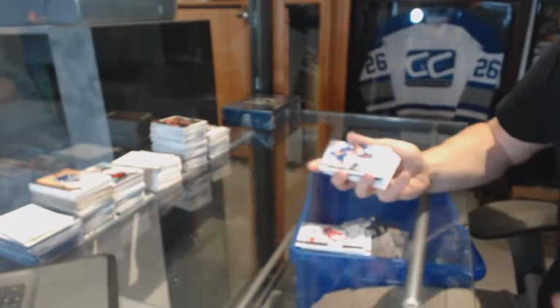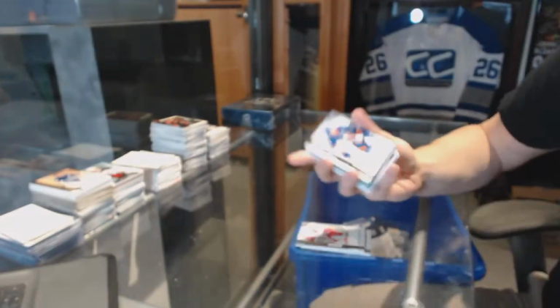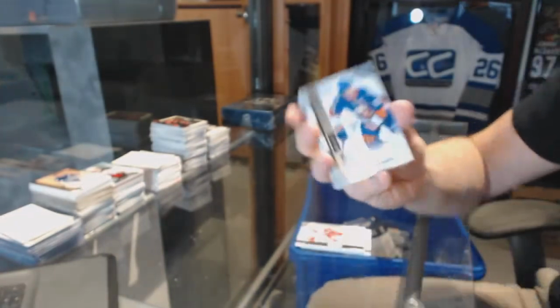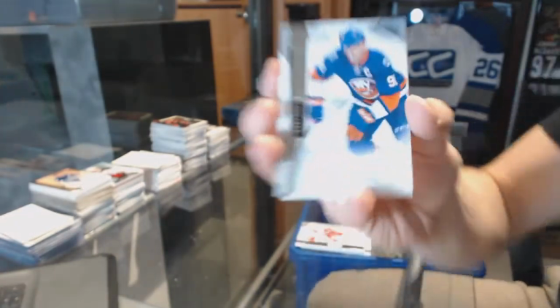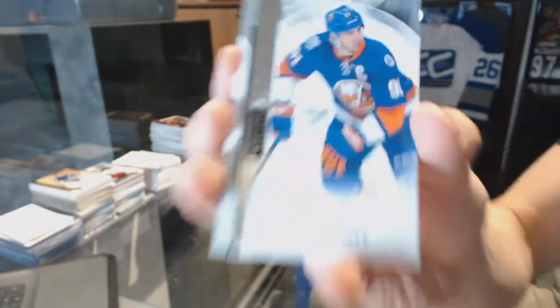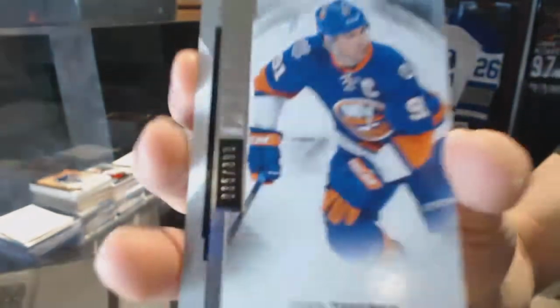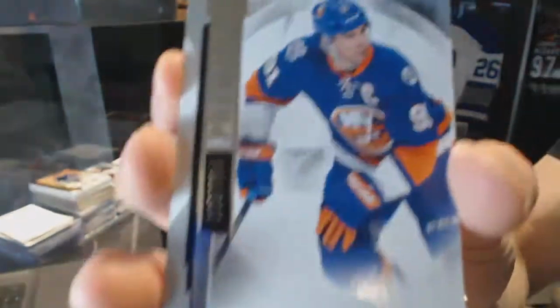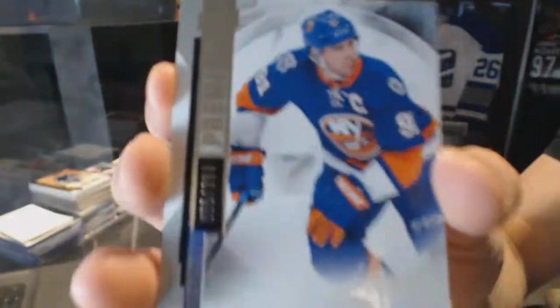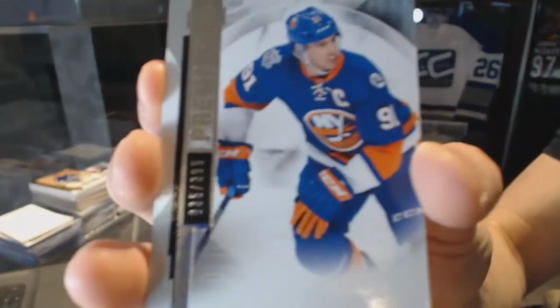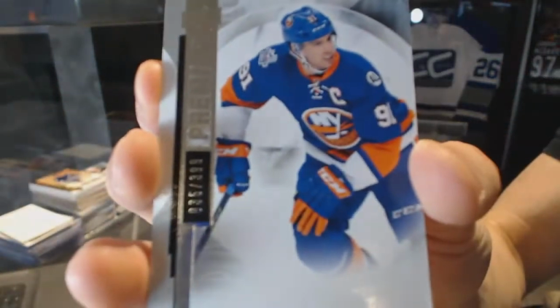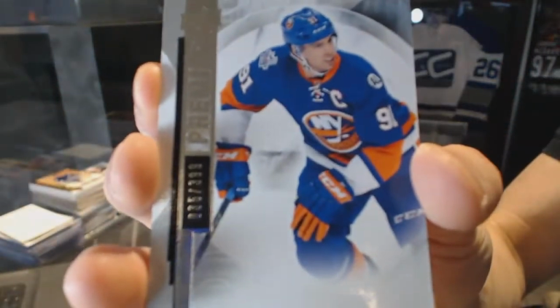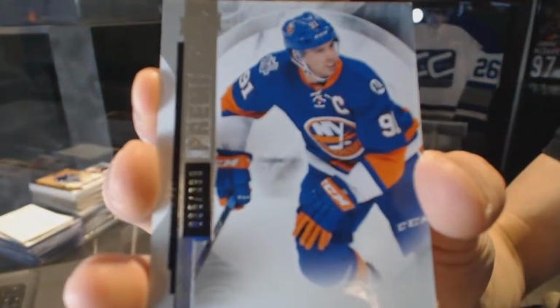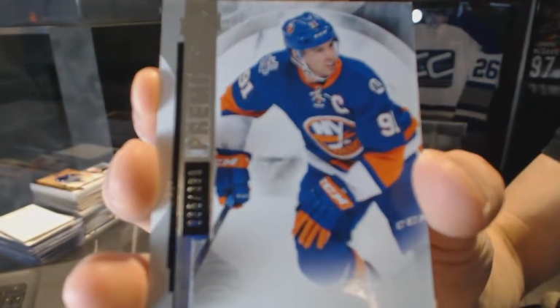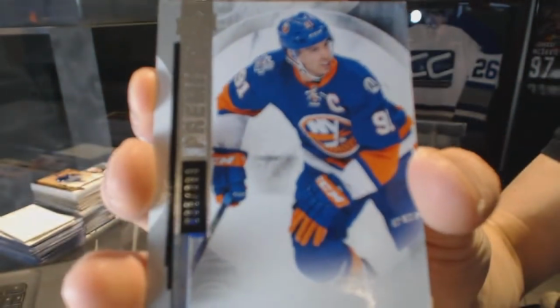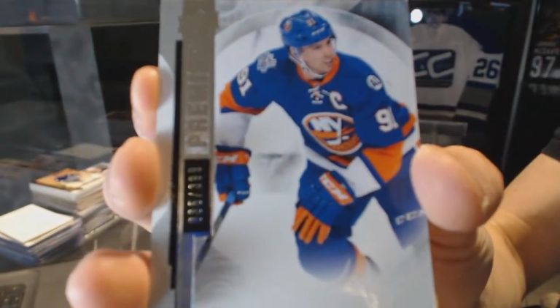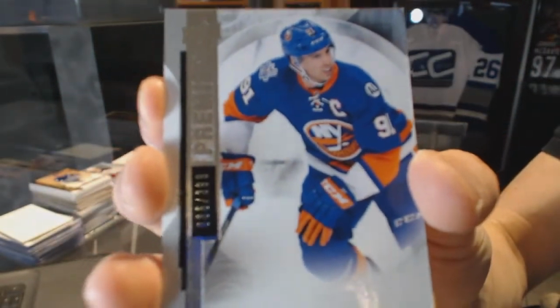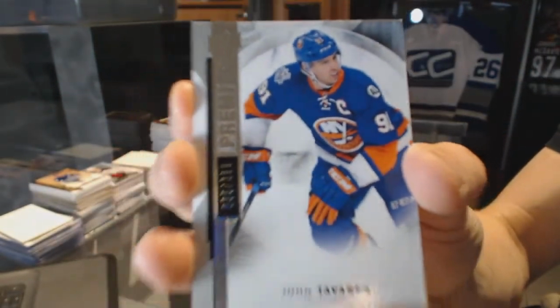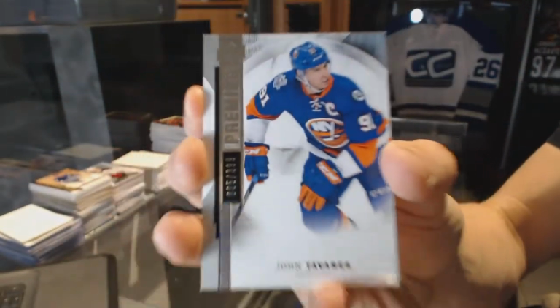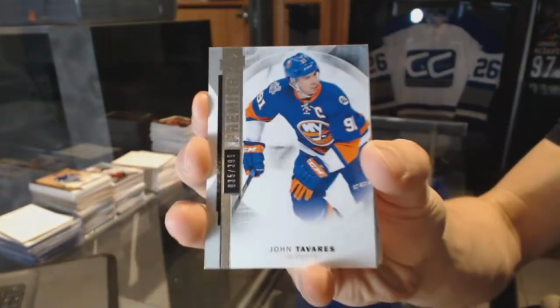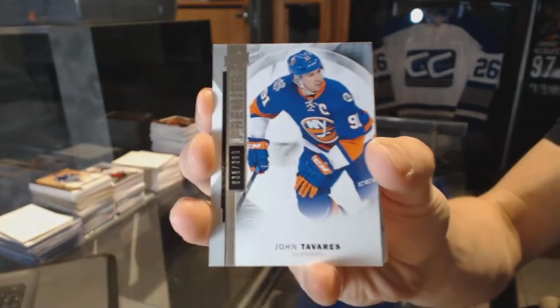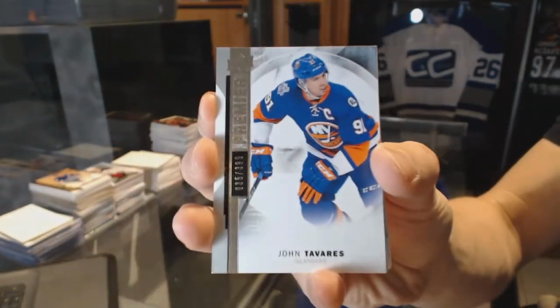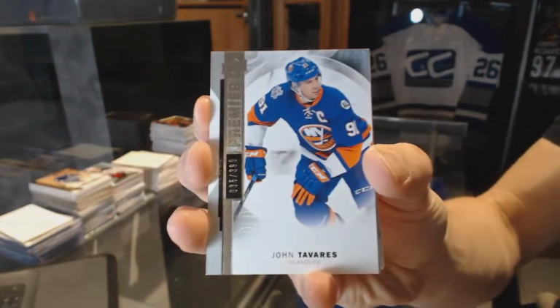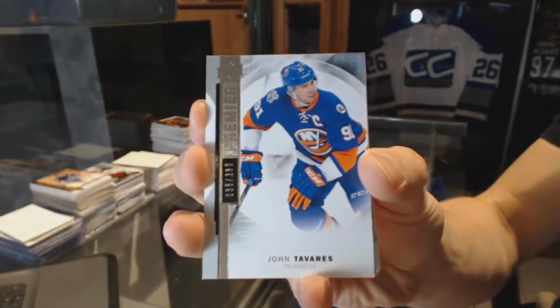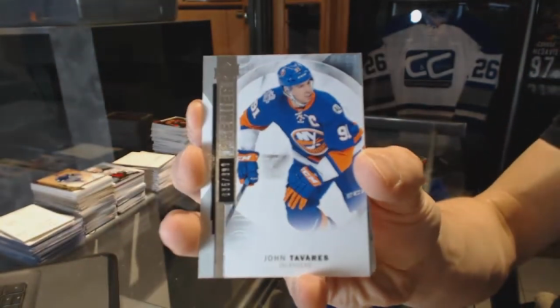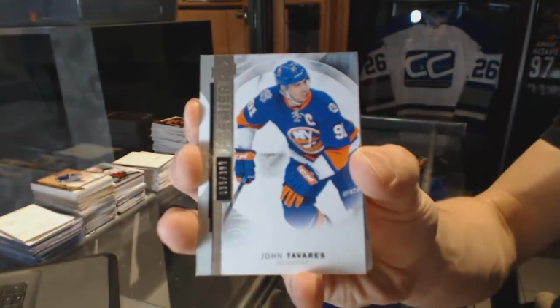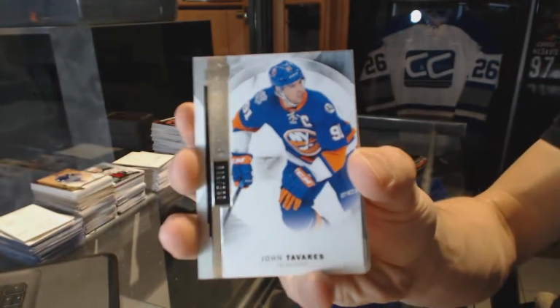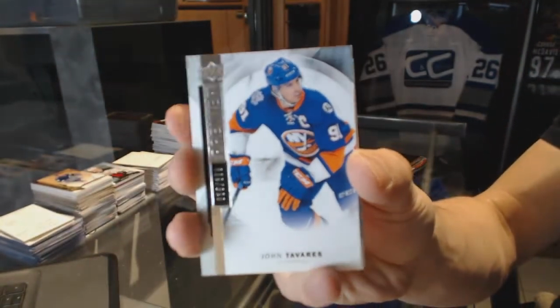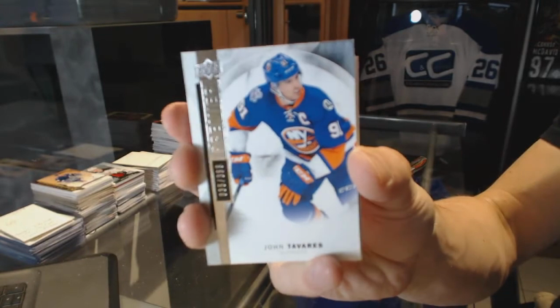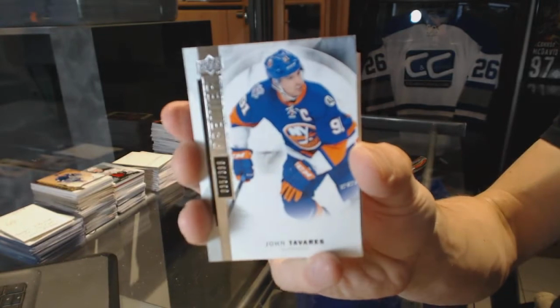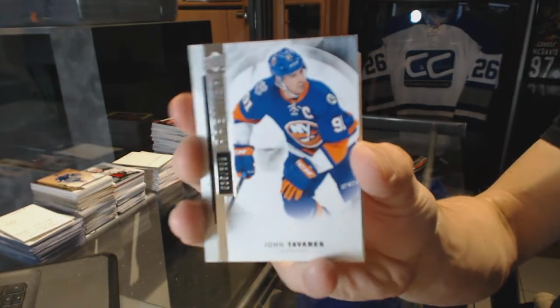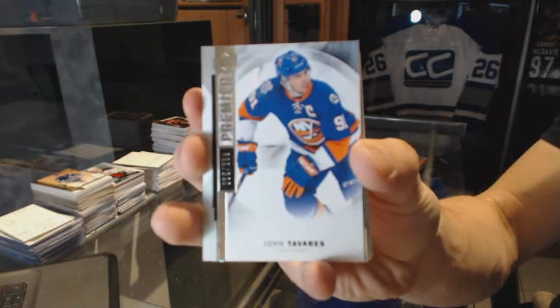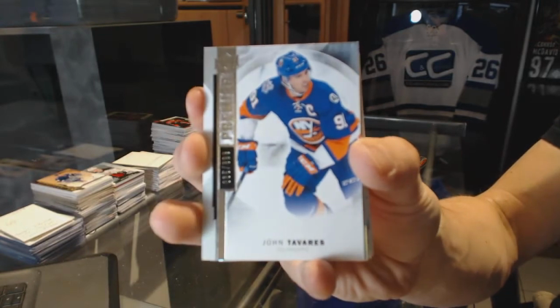Base card number 399 for the New York Islanders, John Tavares.